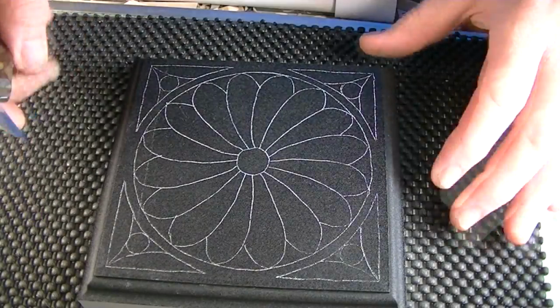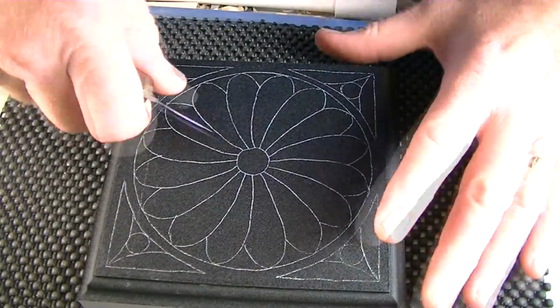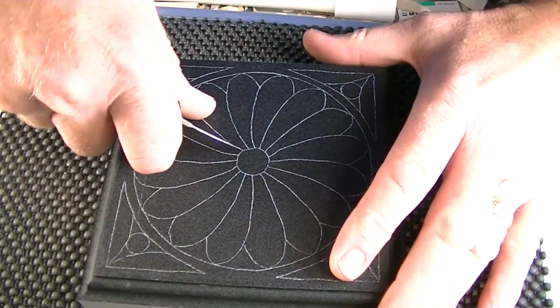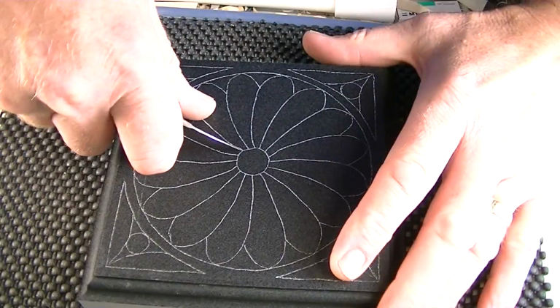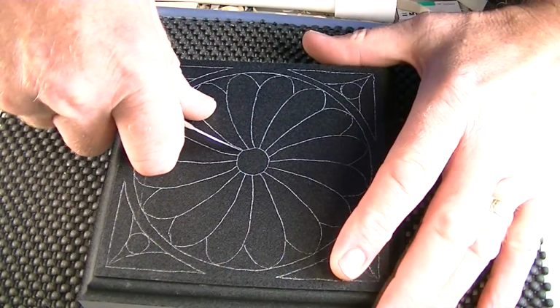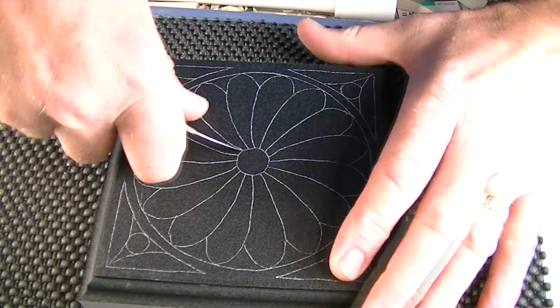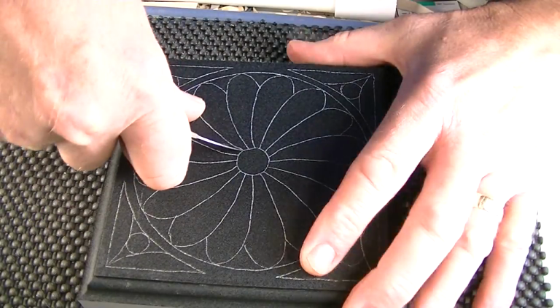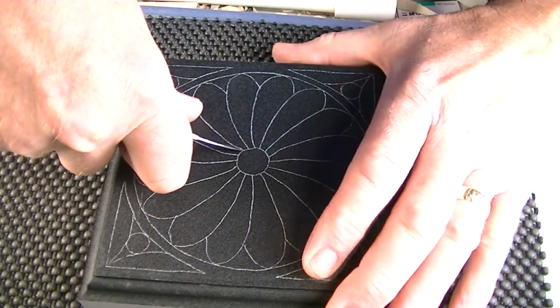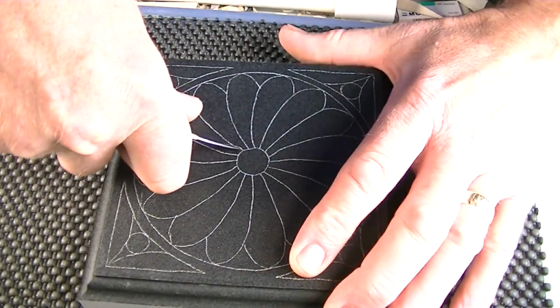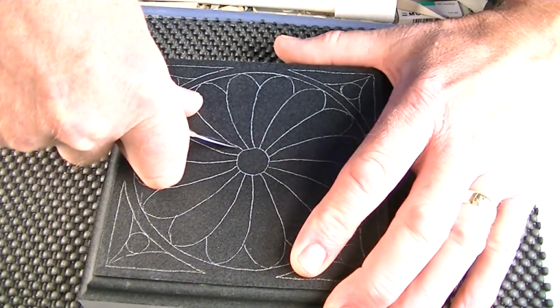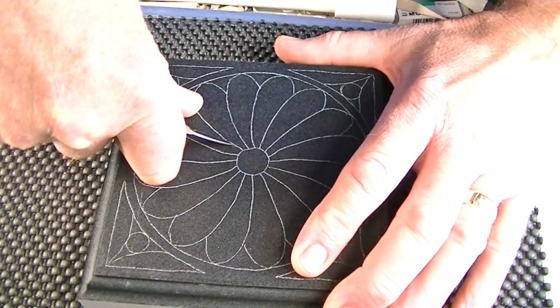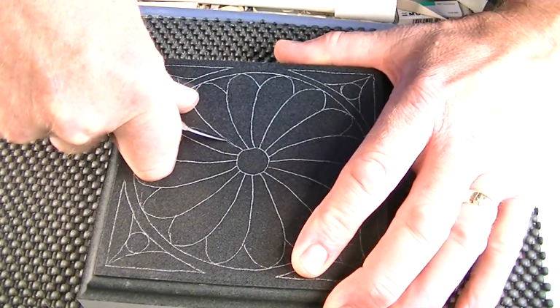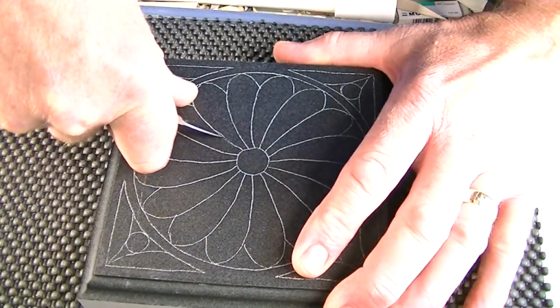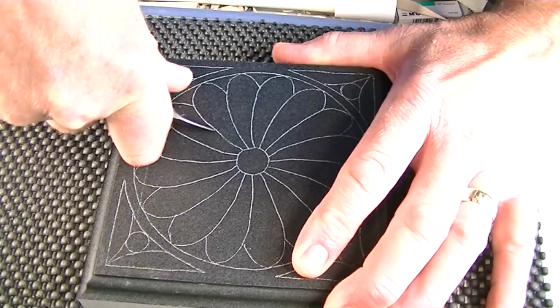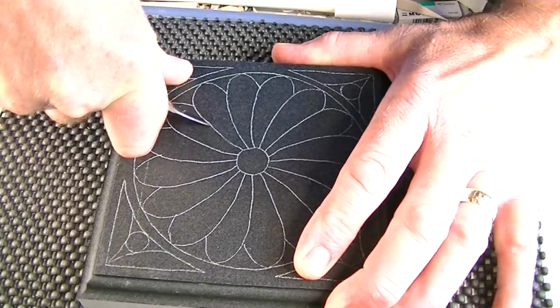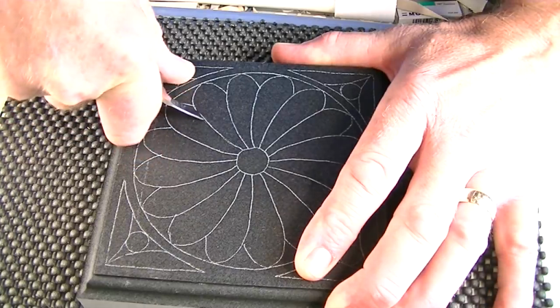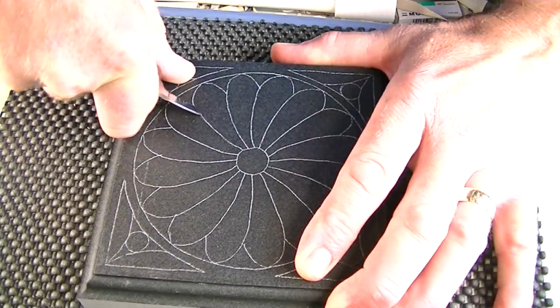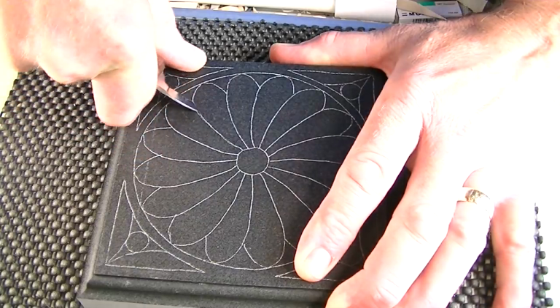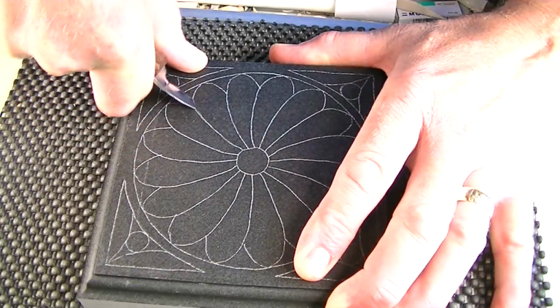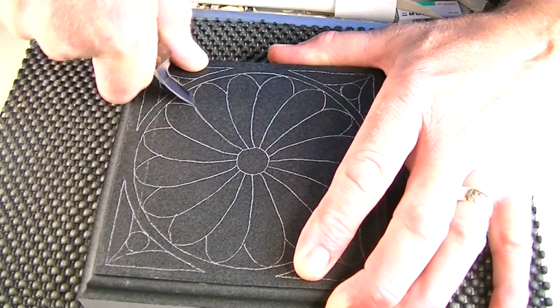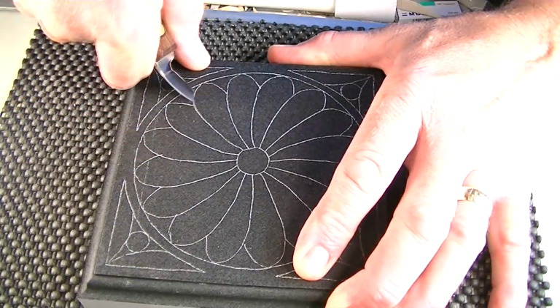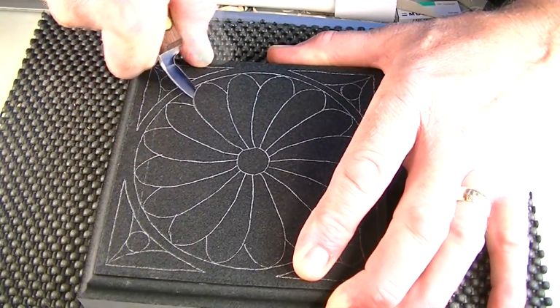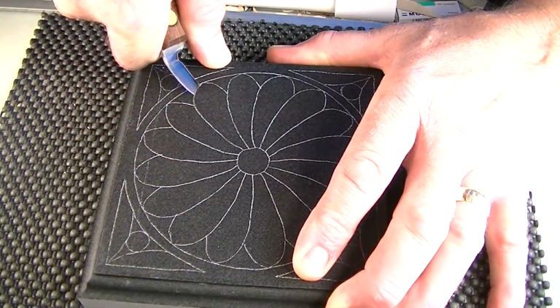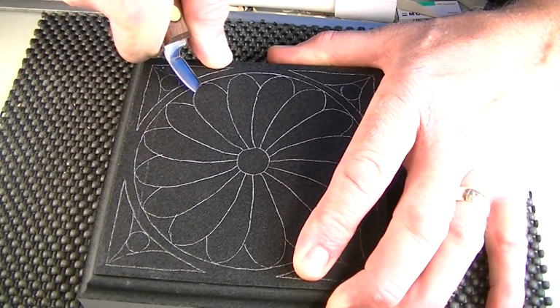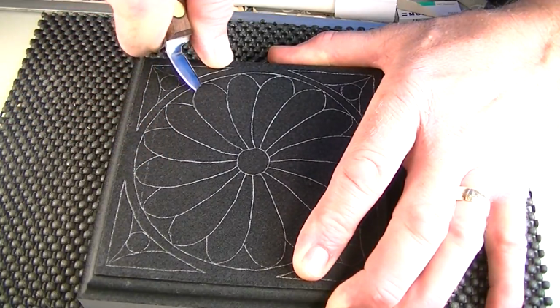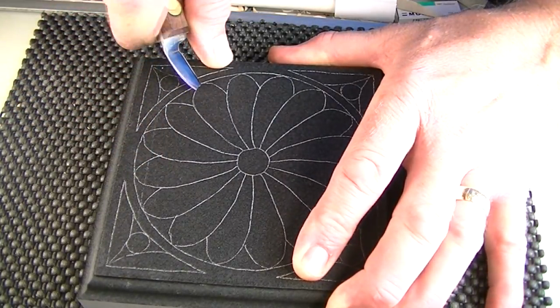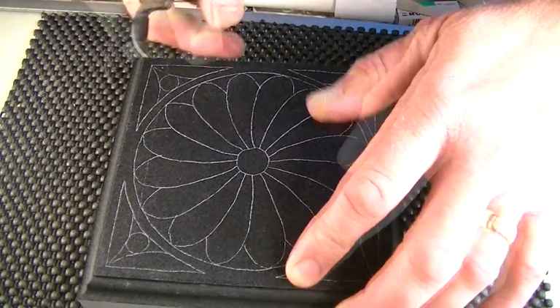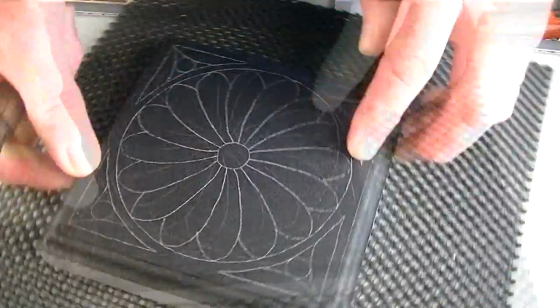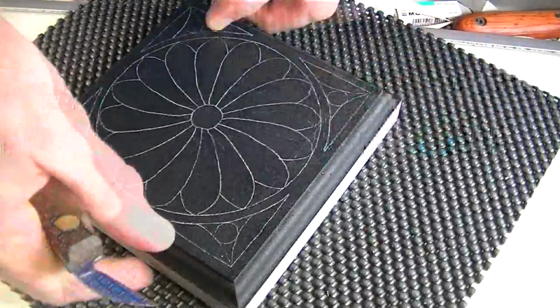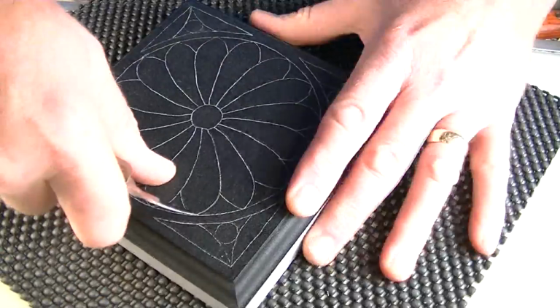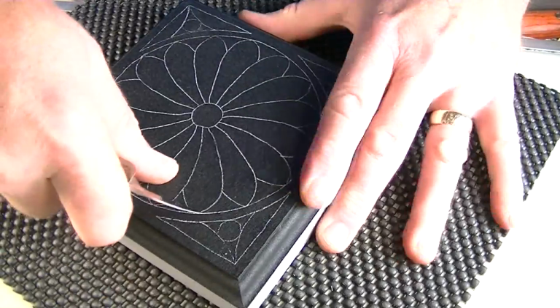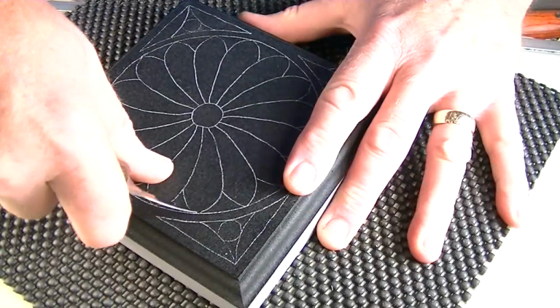Once your pattern has been applied, you're all set to carve easier, faster, and better on easy board.